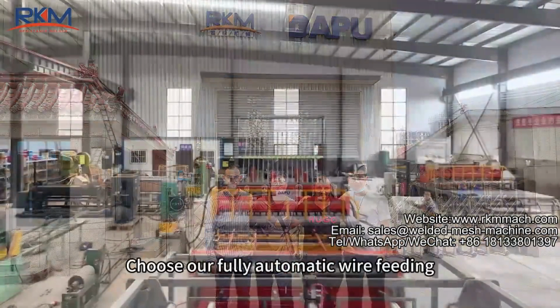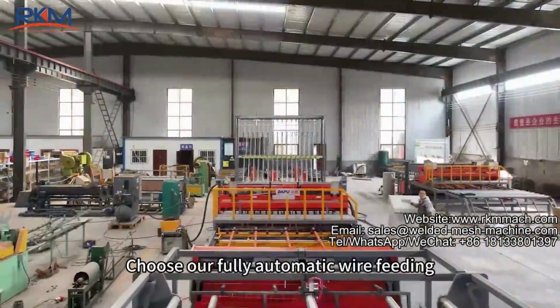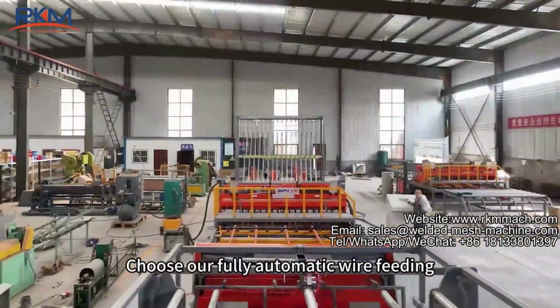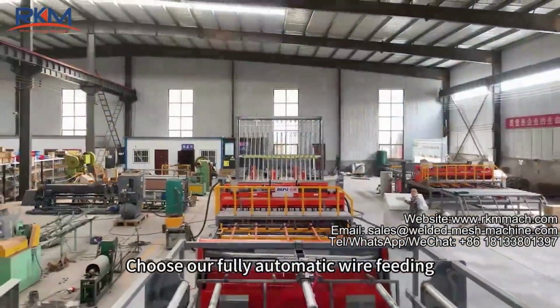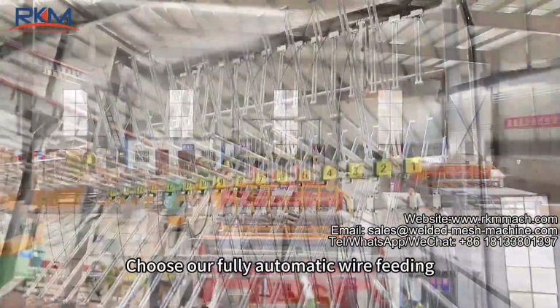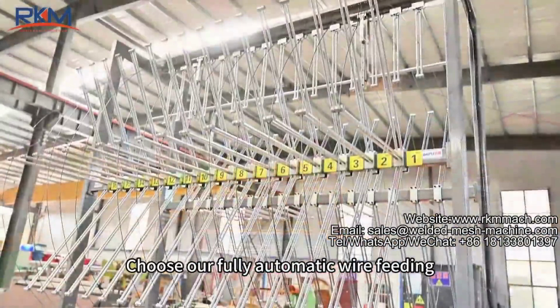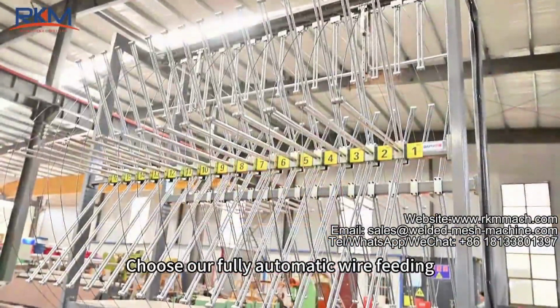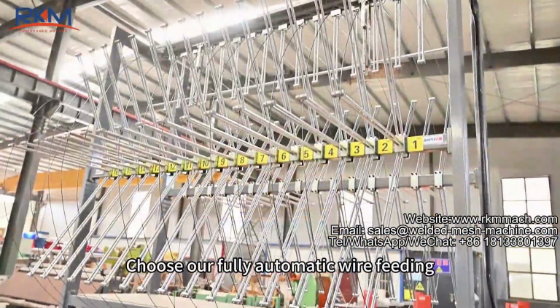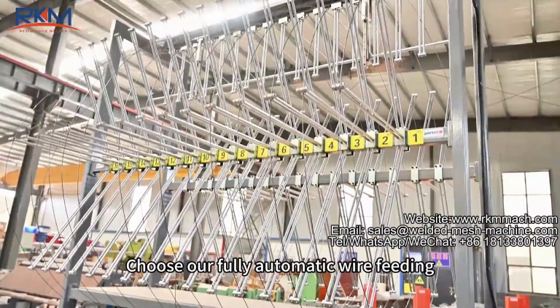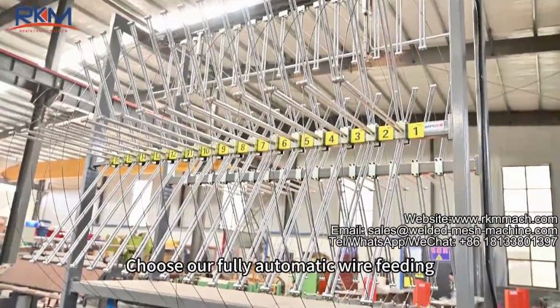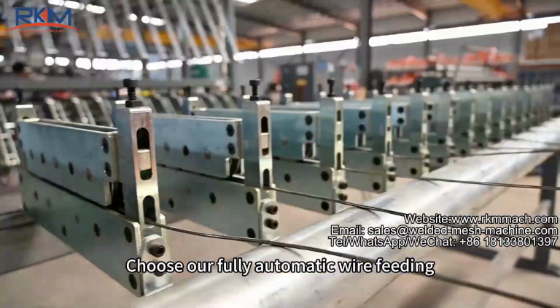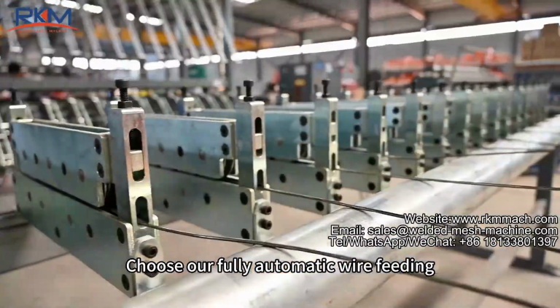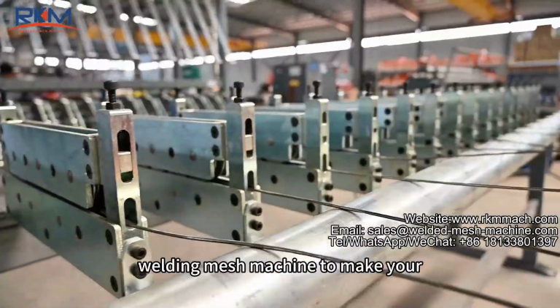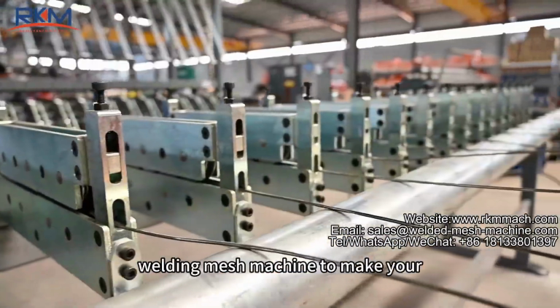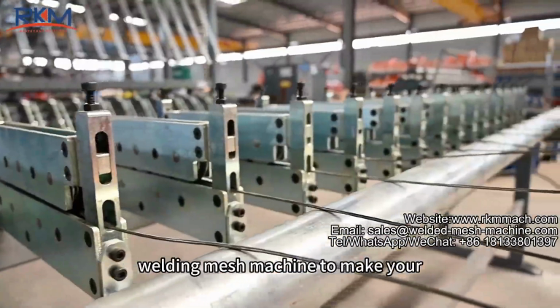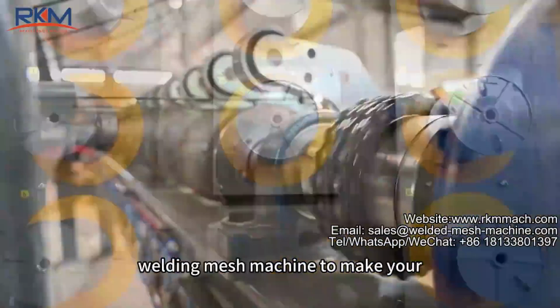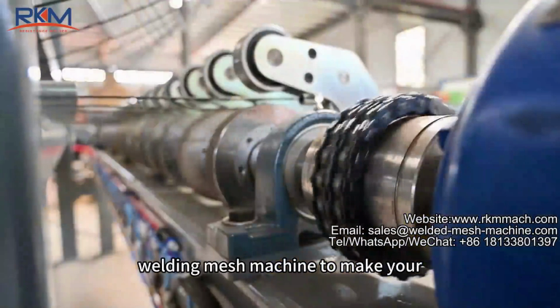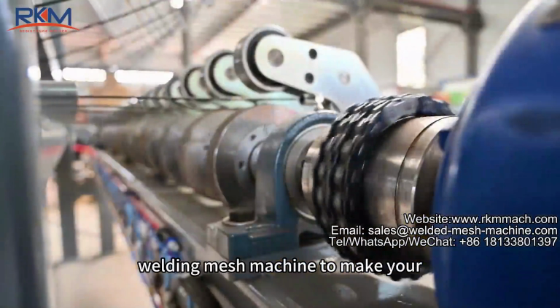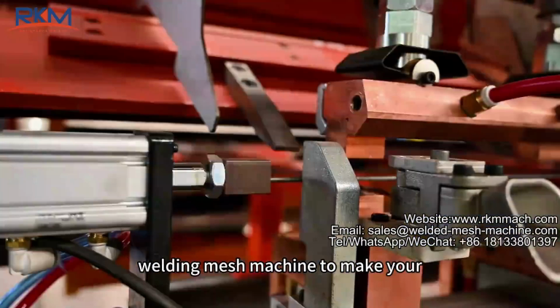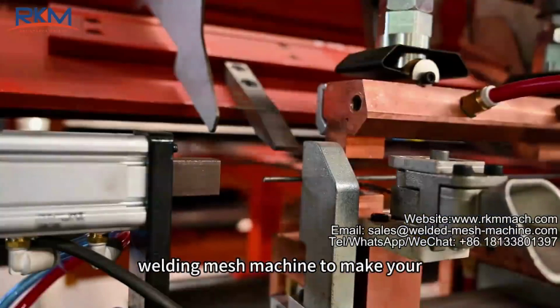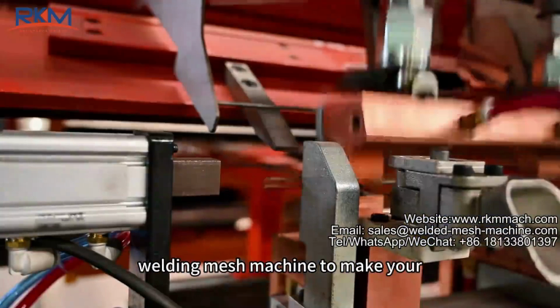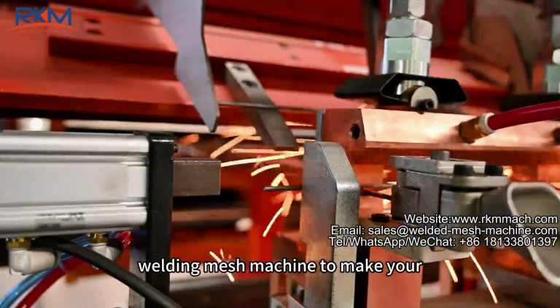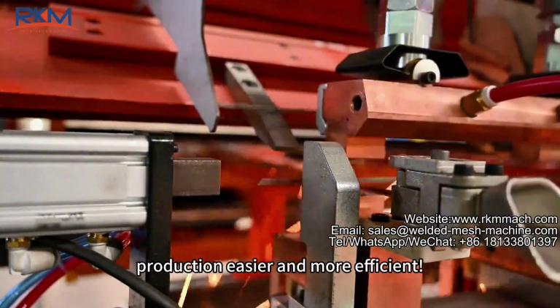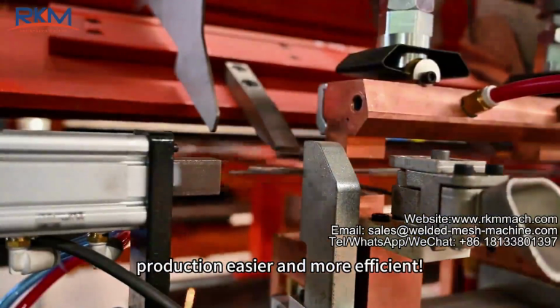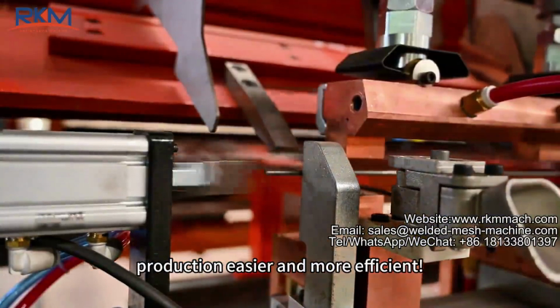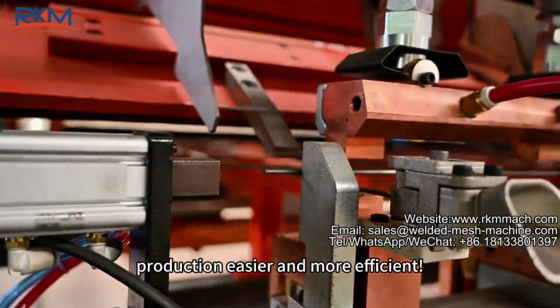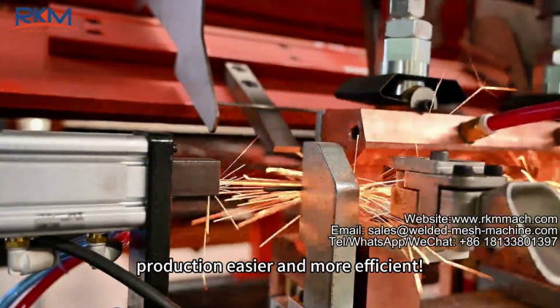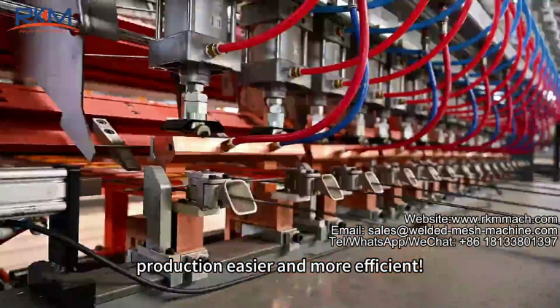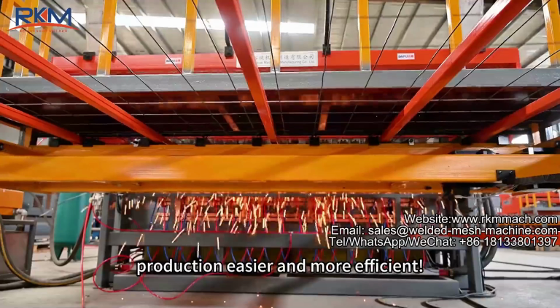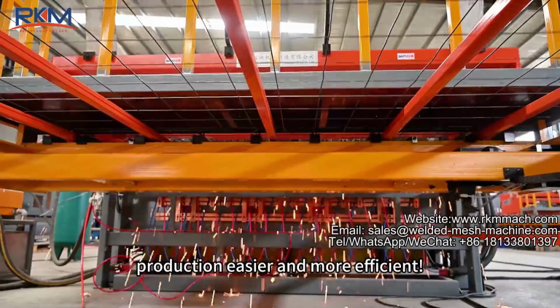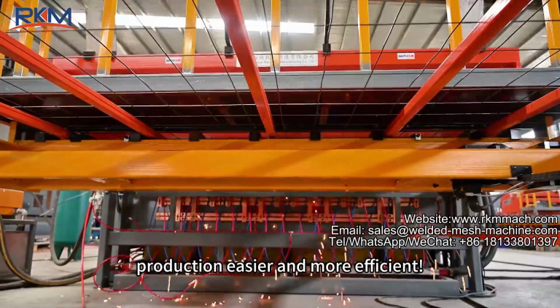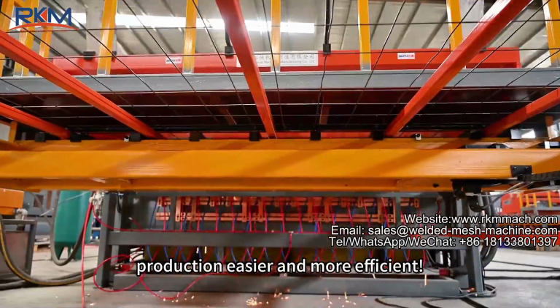Choose our fully automatic wire feeding welding mesh machine to make your production easier and more efficient.